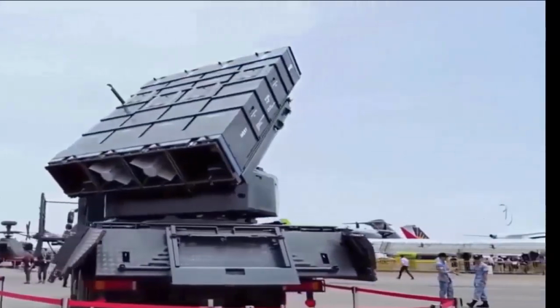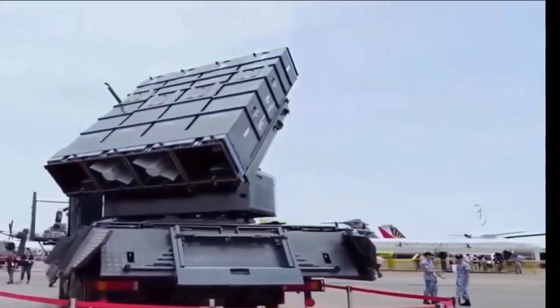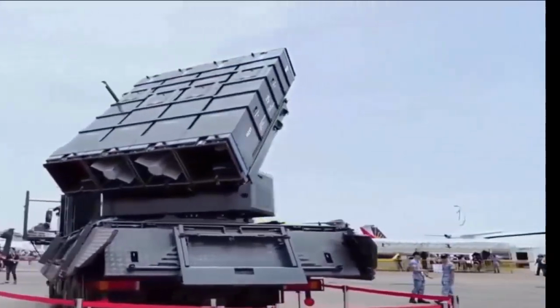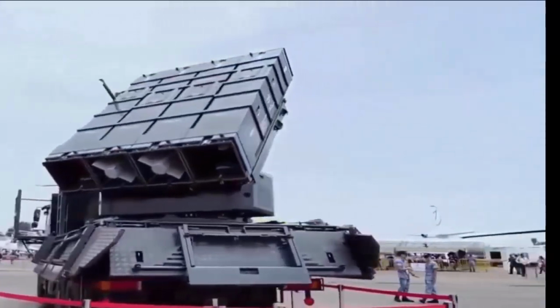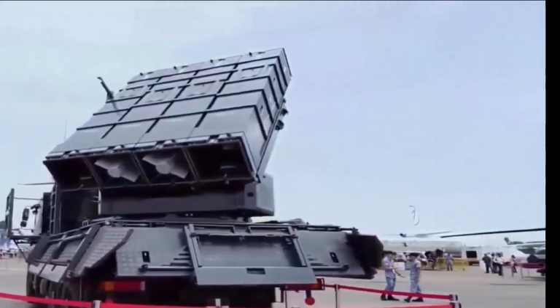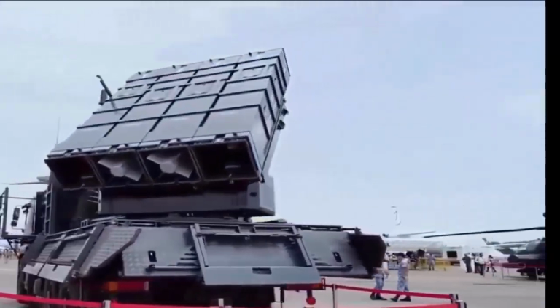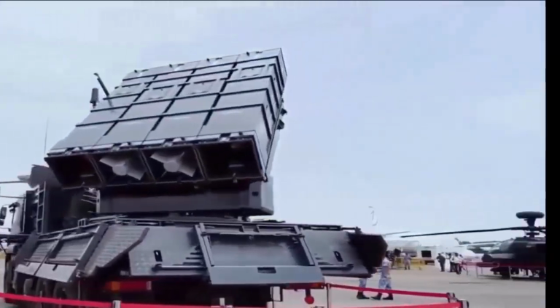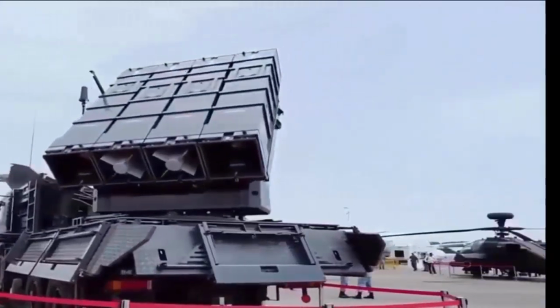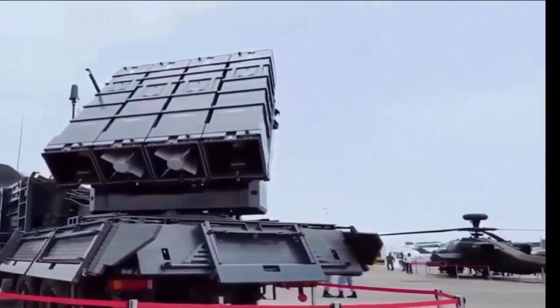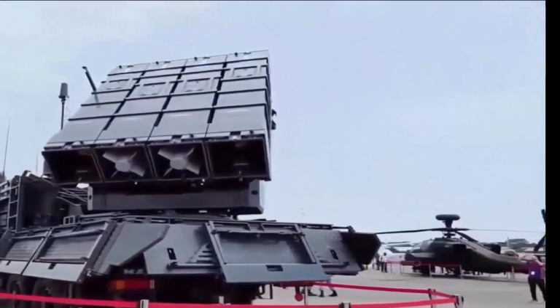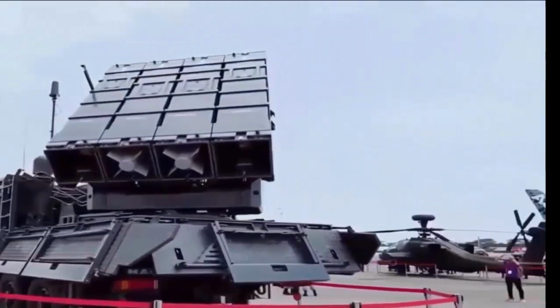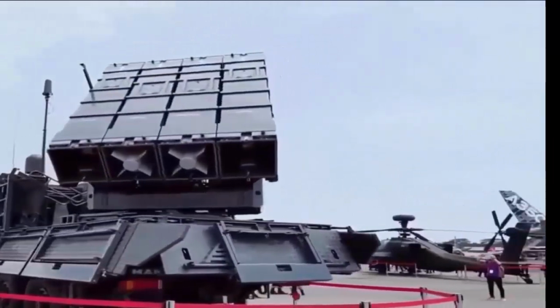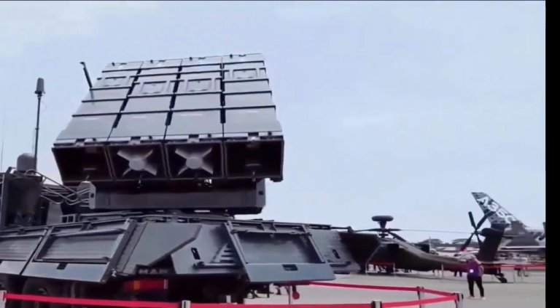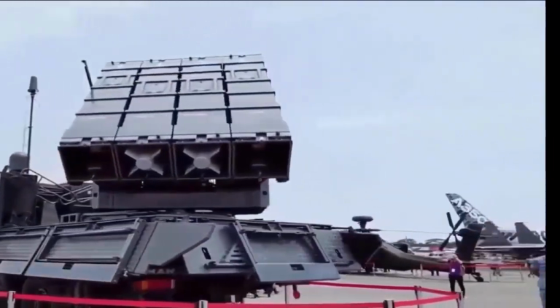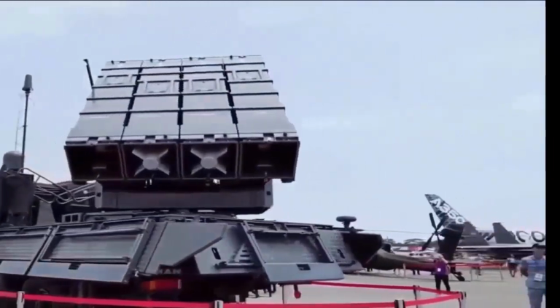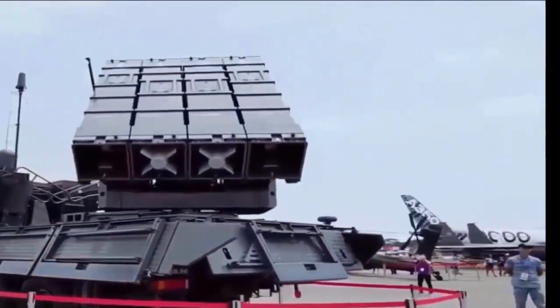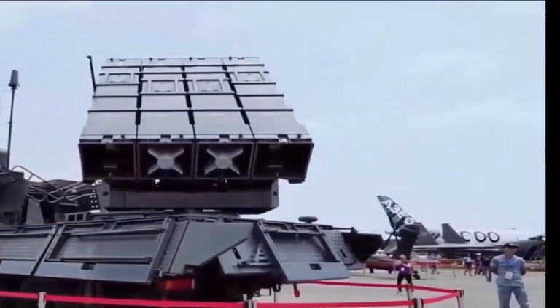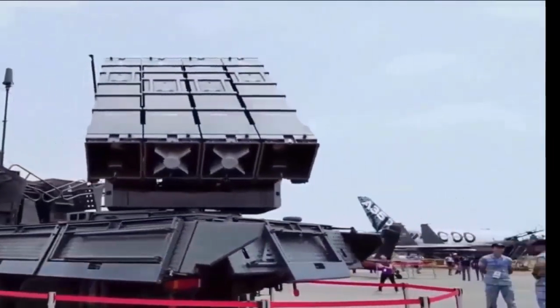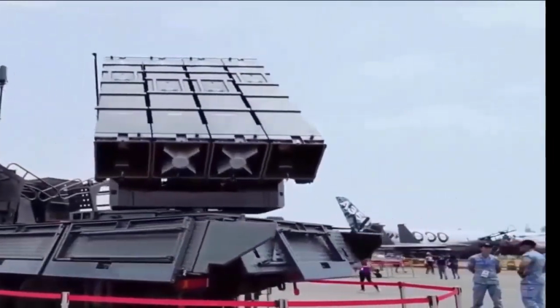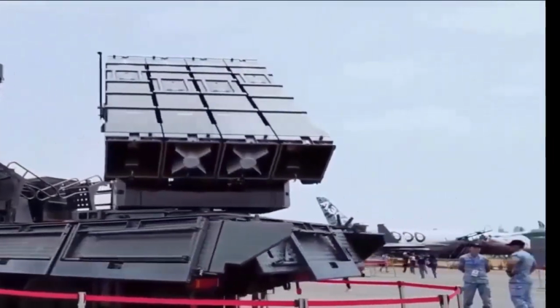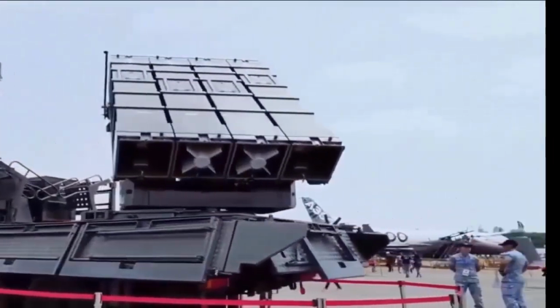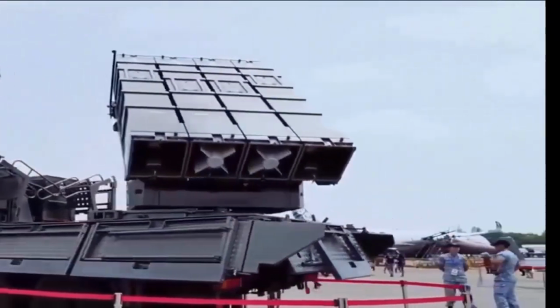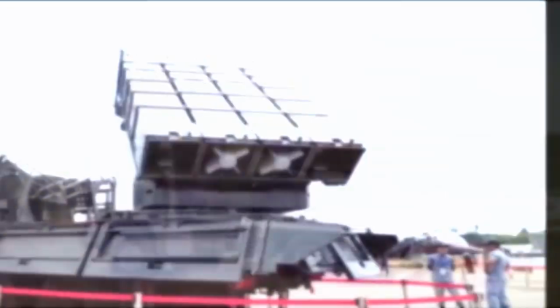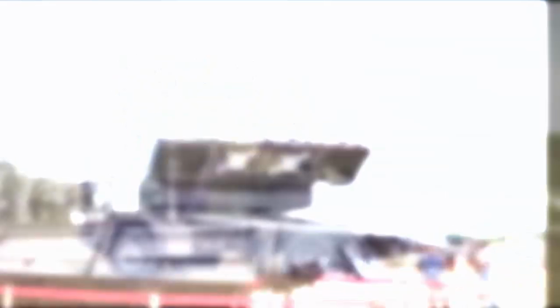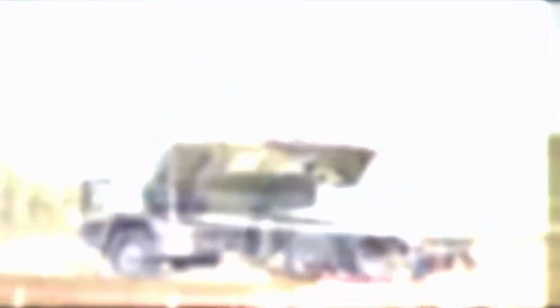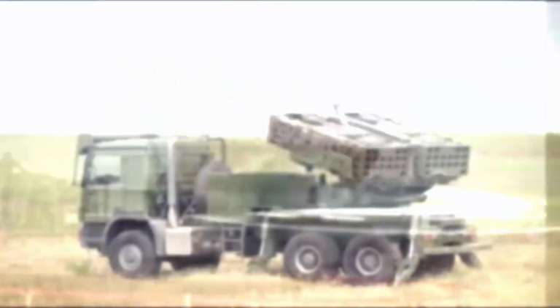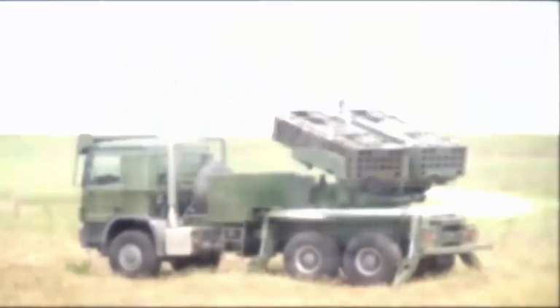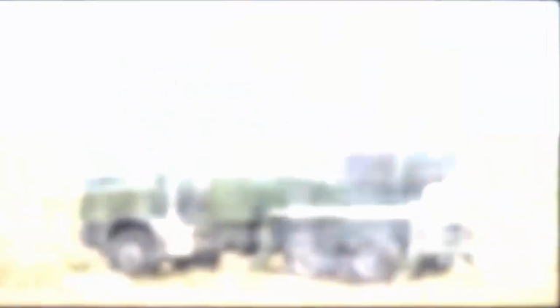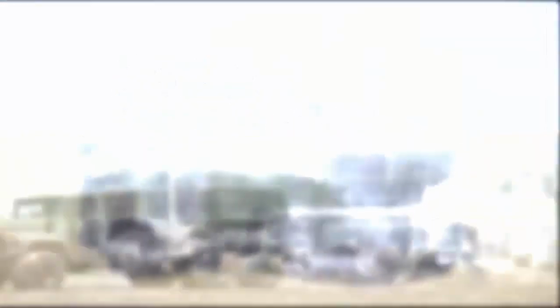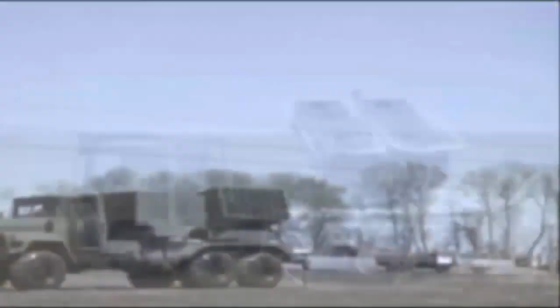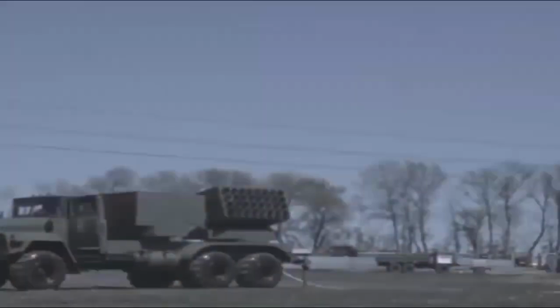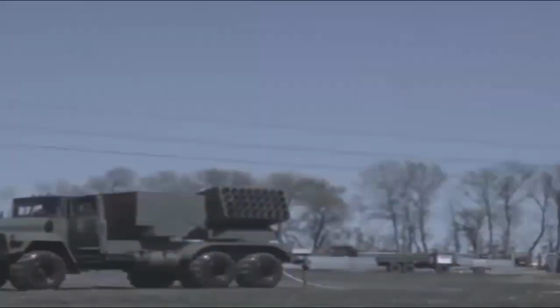A typical battery consists of a central command and control unit, six missile firing units, and a resupply vehicle.